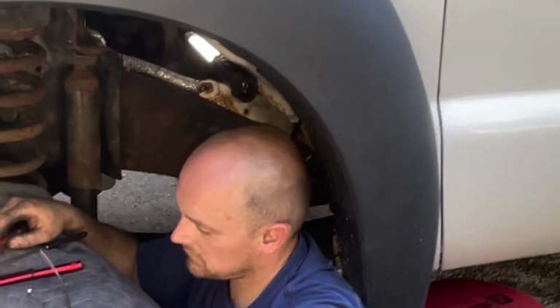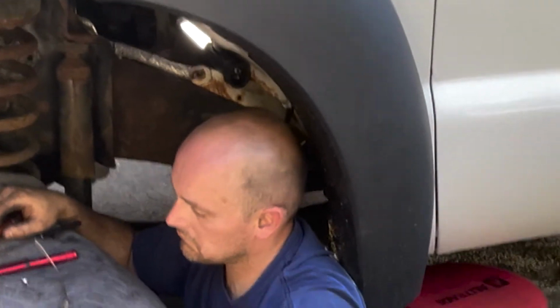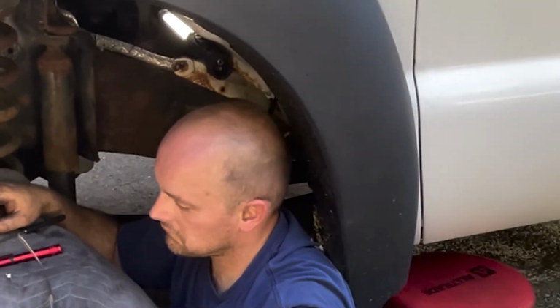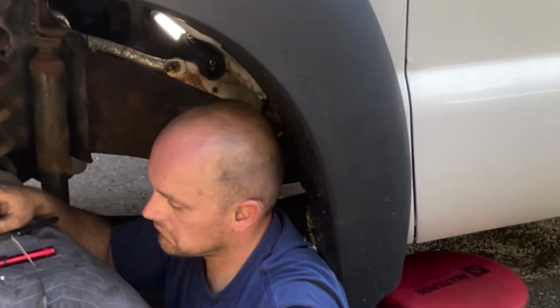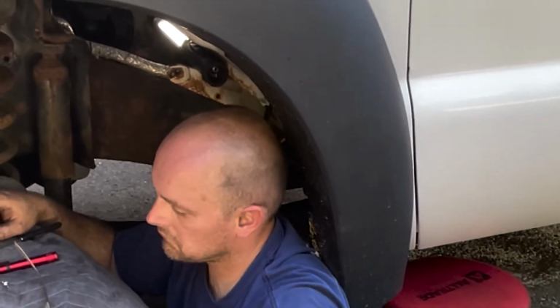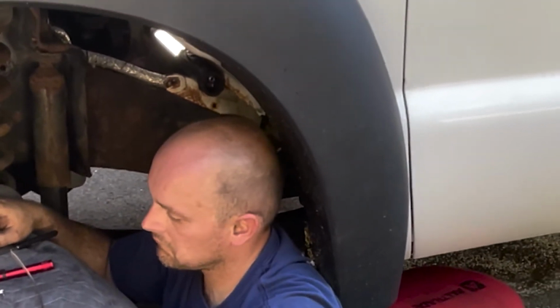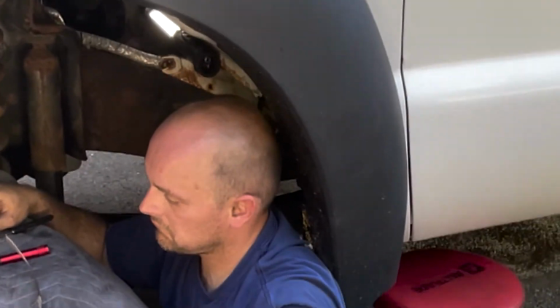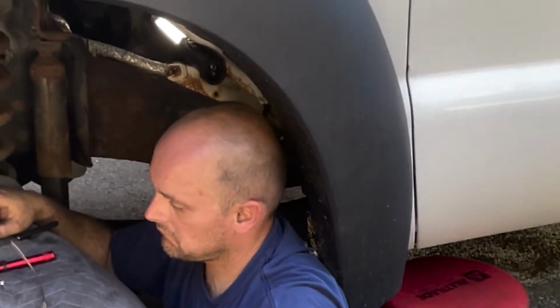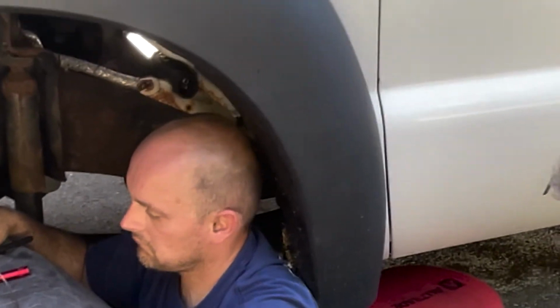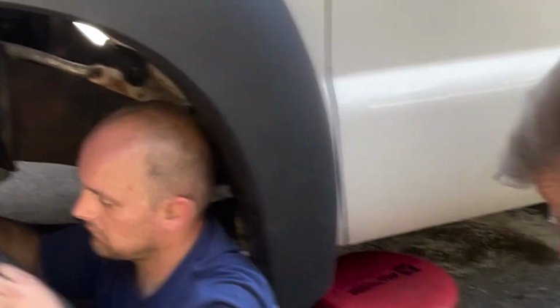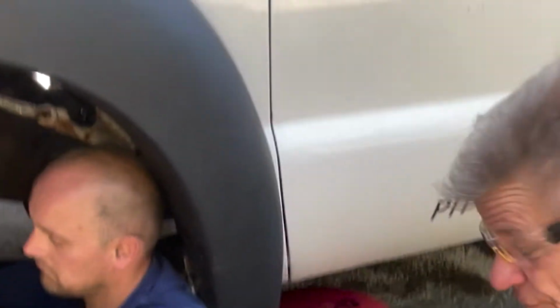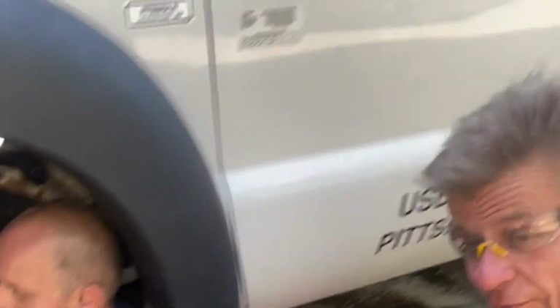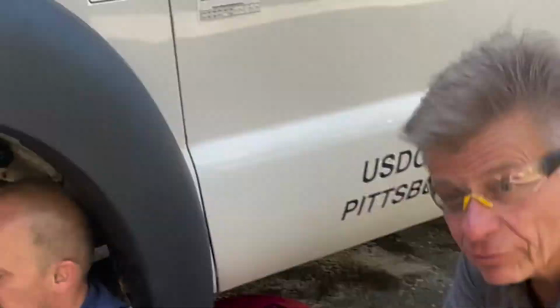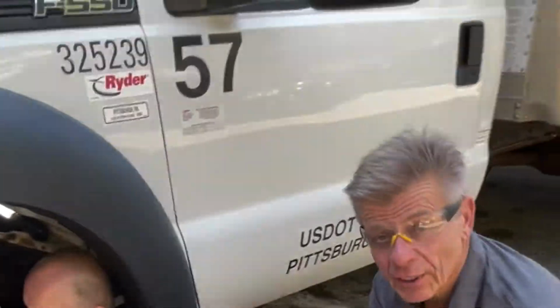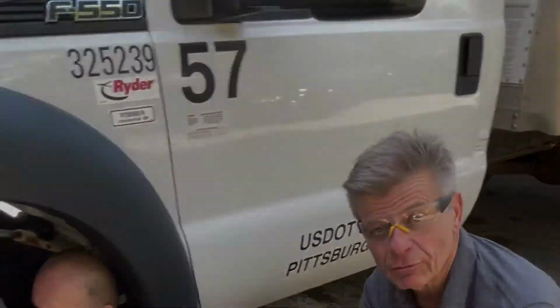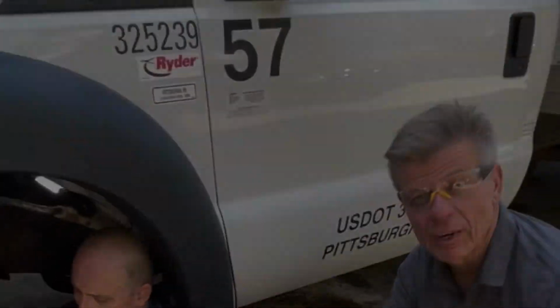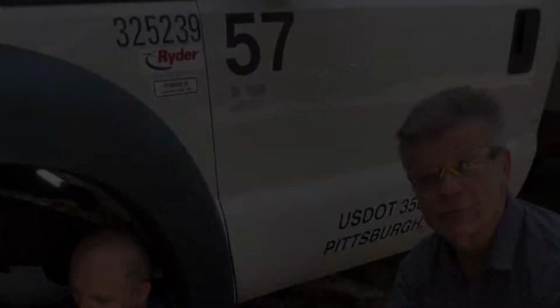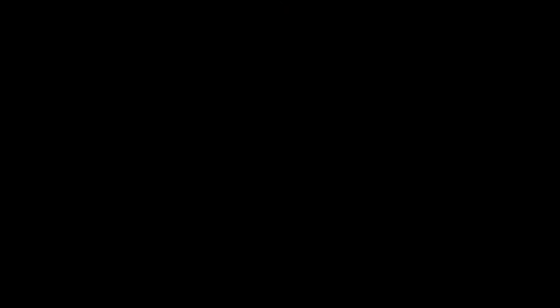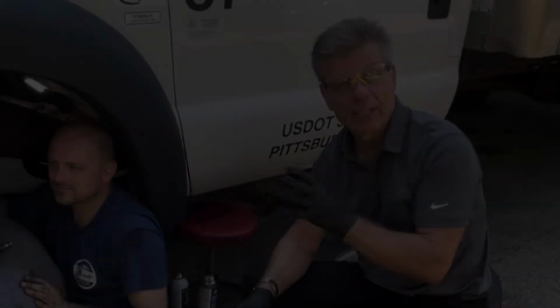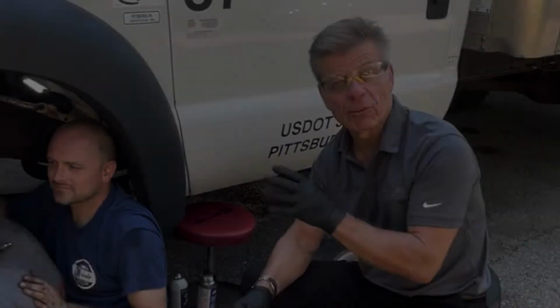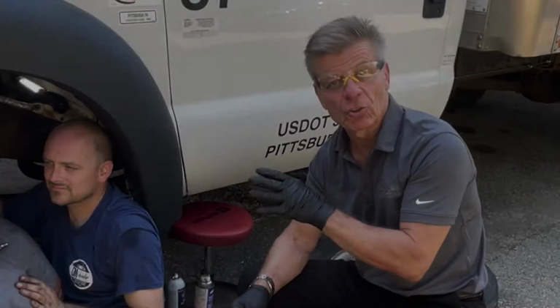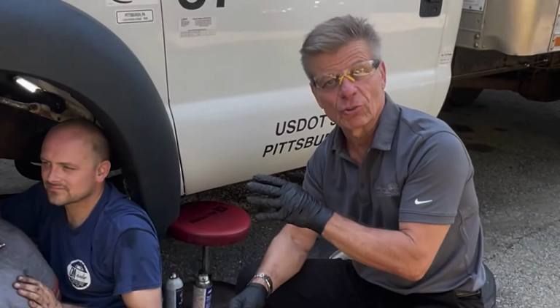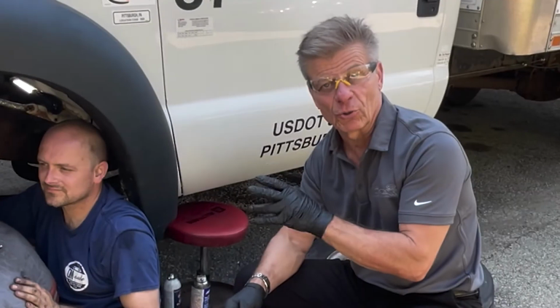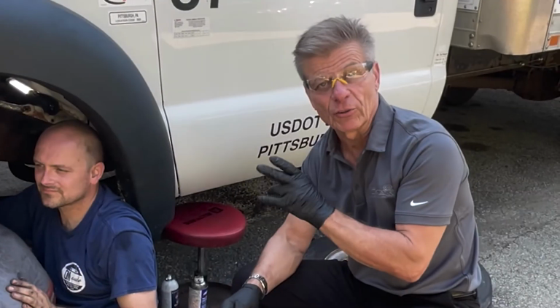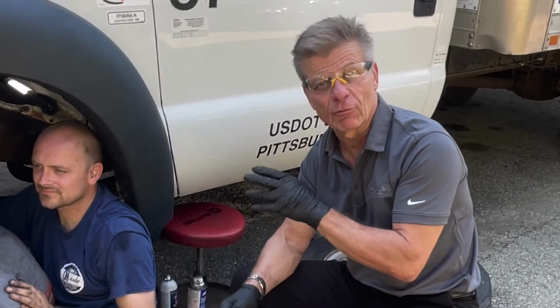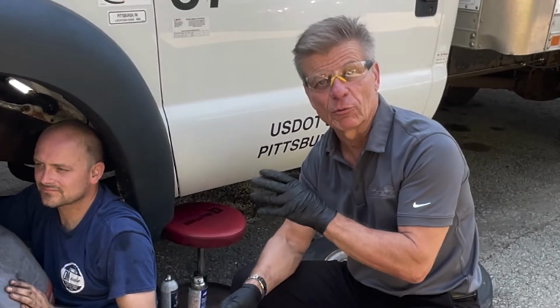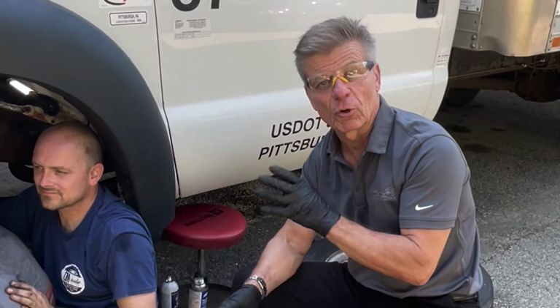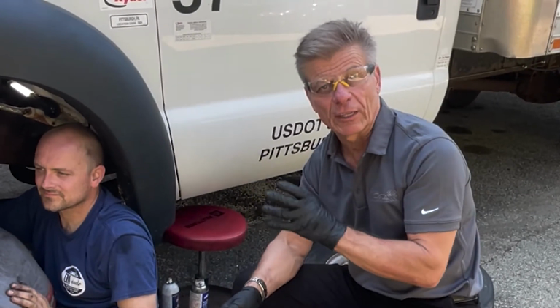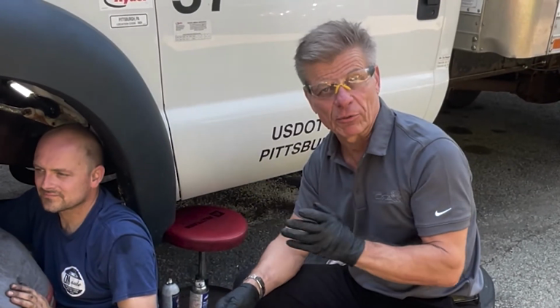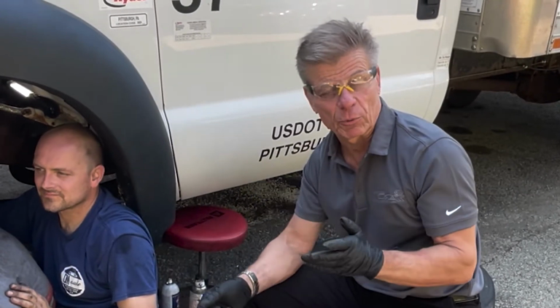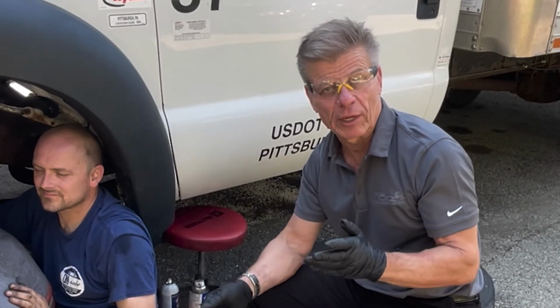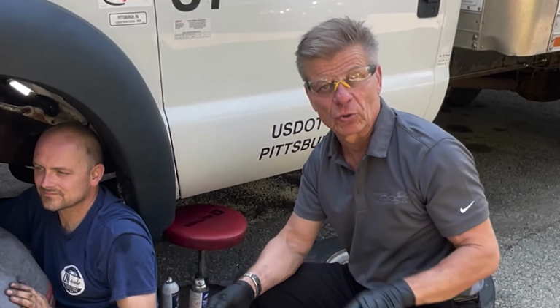We got here about 4:40, and it's now 5 after 5. What David has shown you is that you can remove a broken tap with Promax tooling.